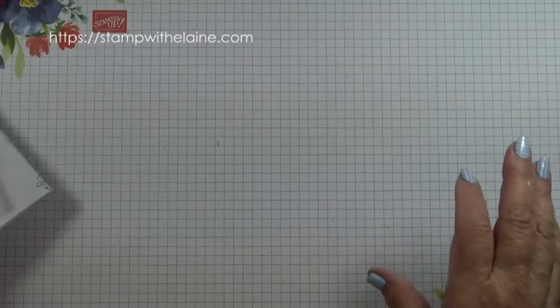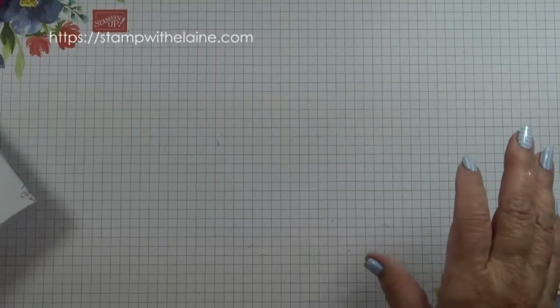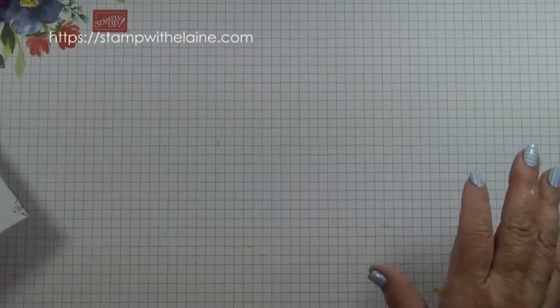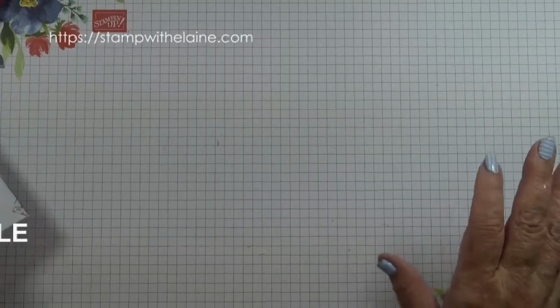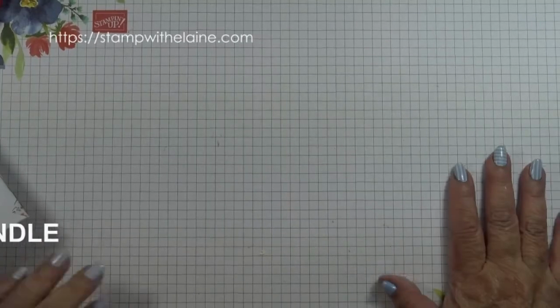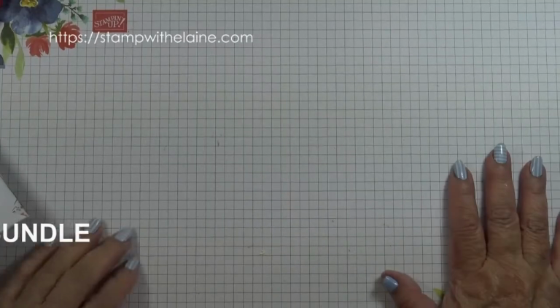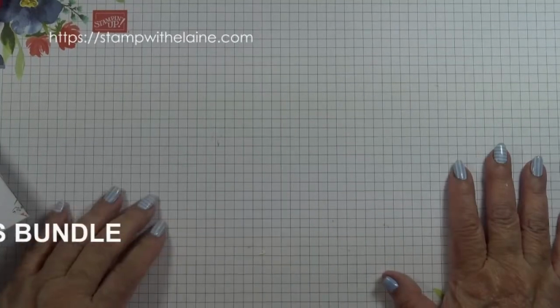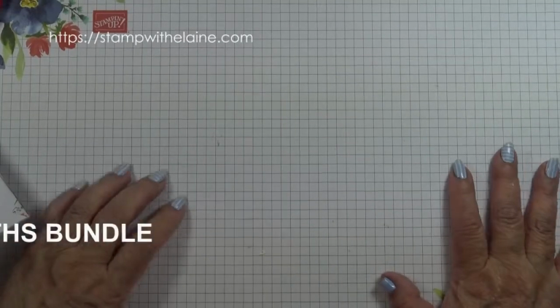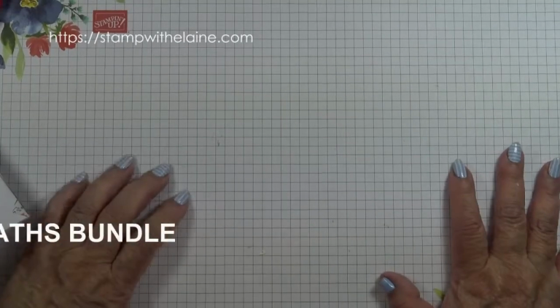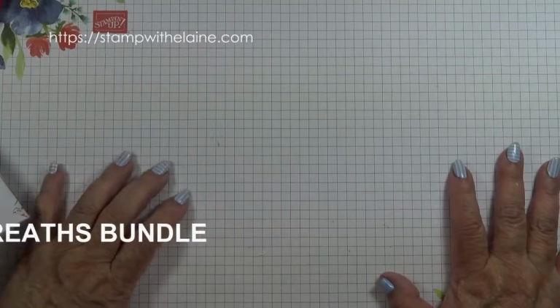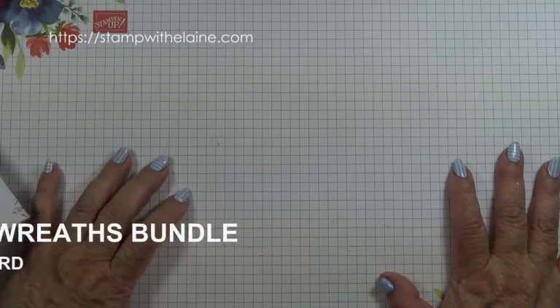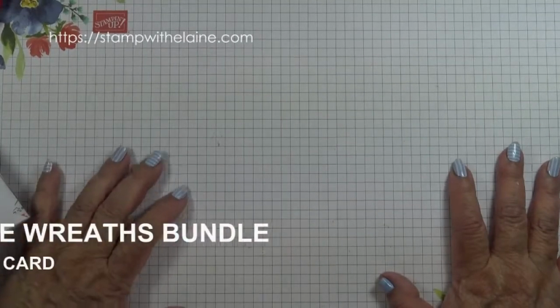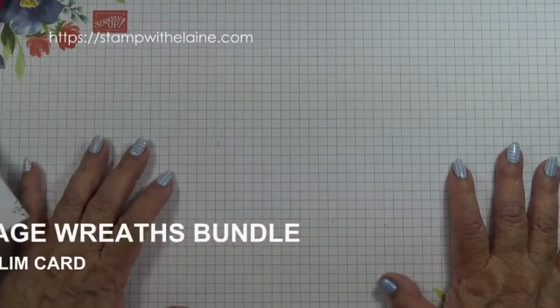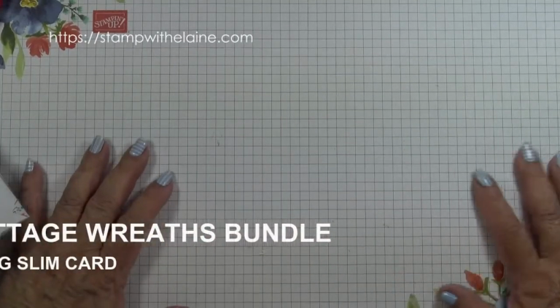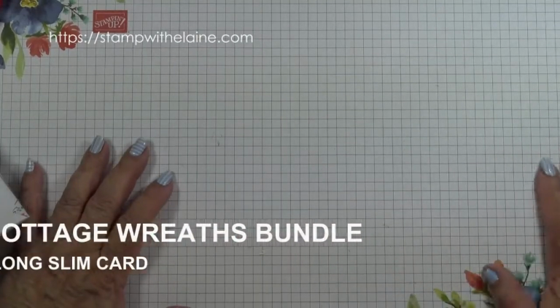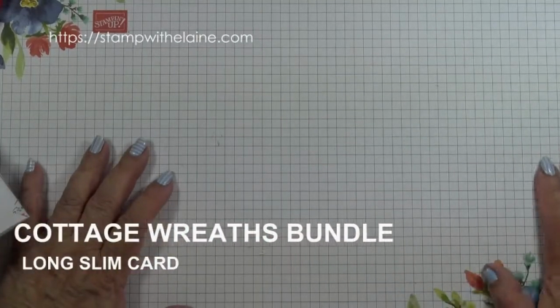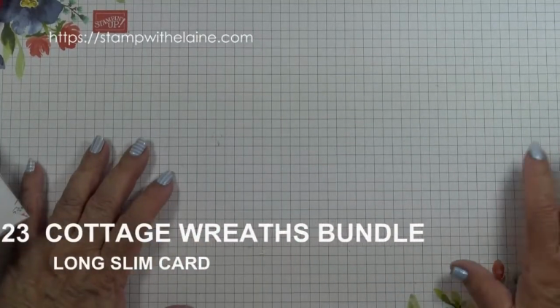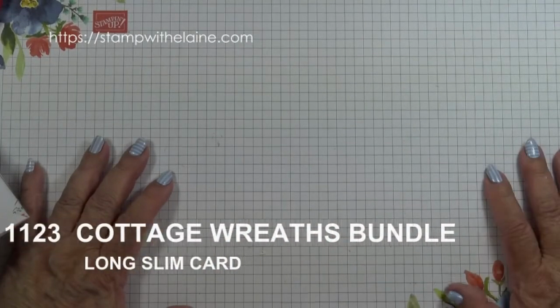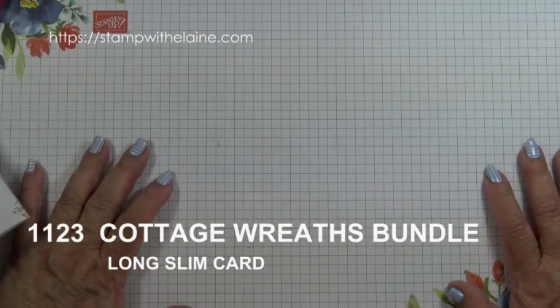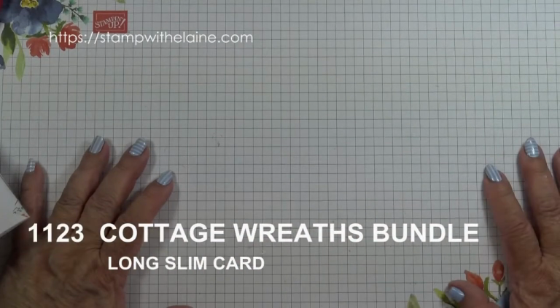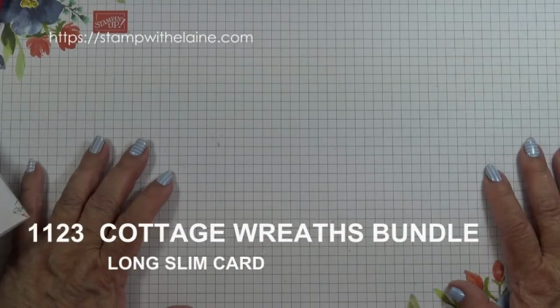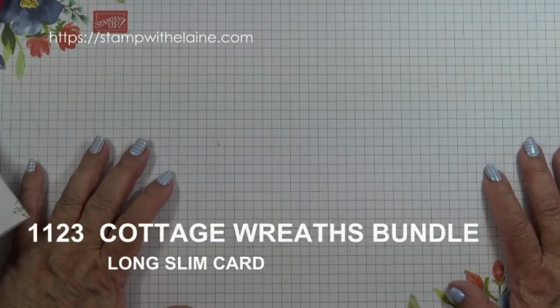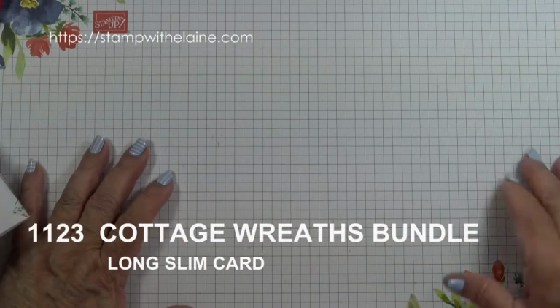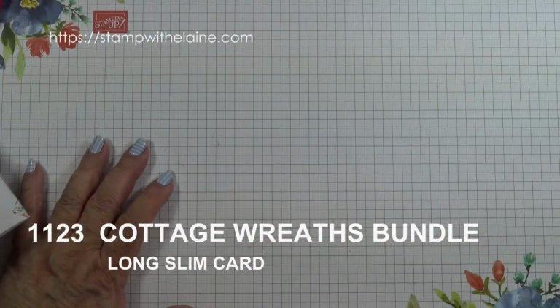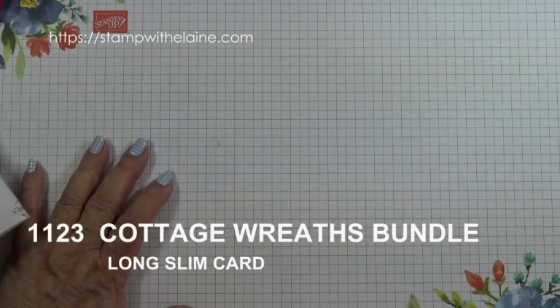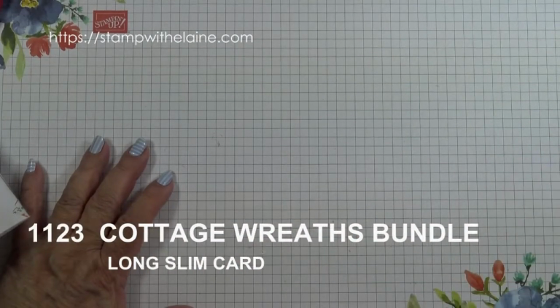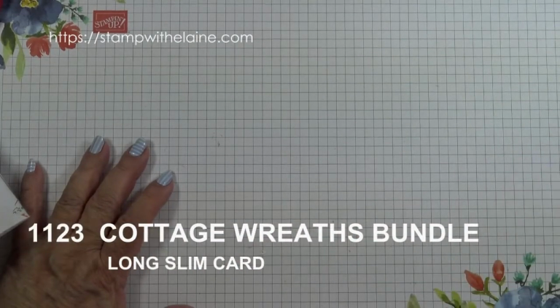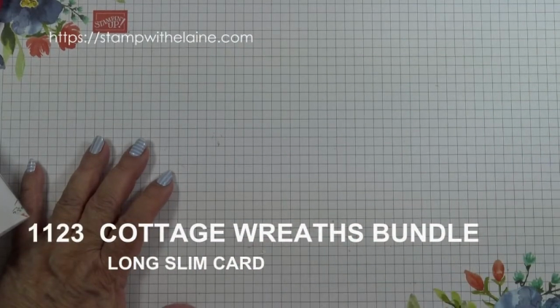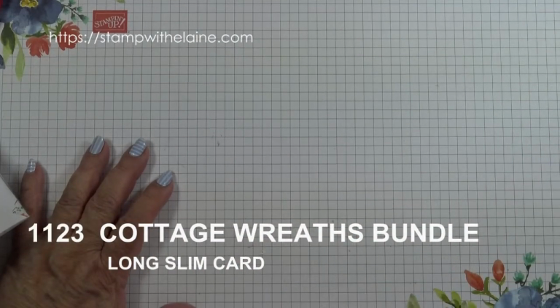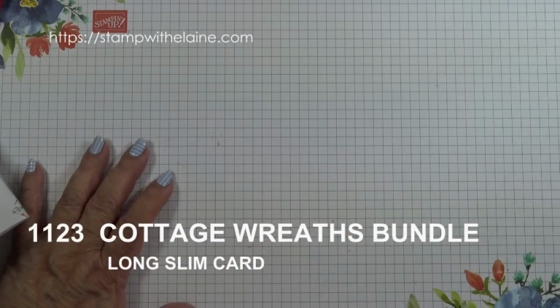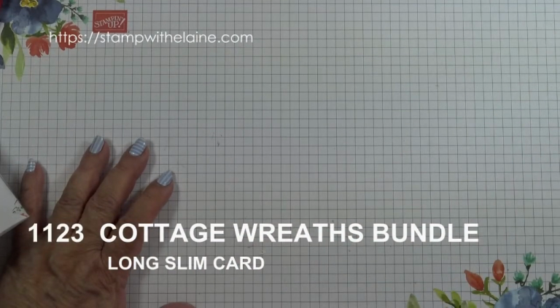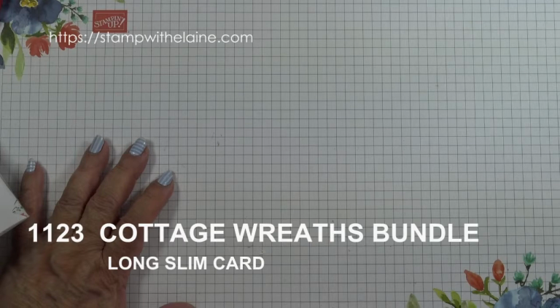Hi, I'm Elaine Harding. Welcome to my blog at stampwithelaine.com.